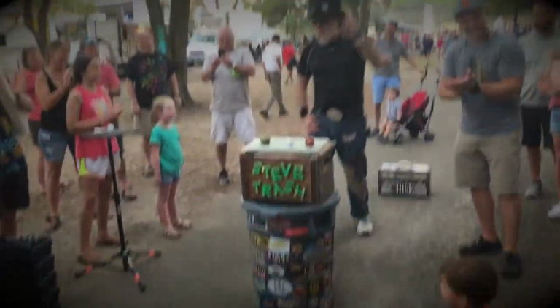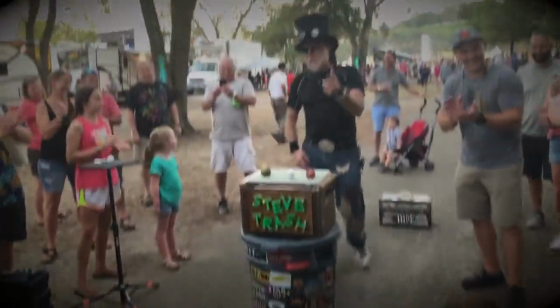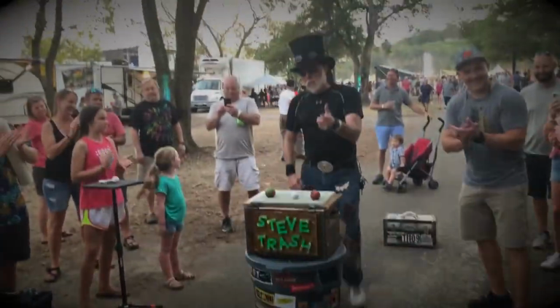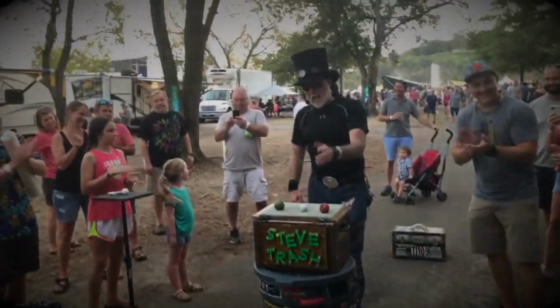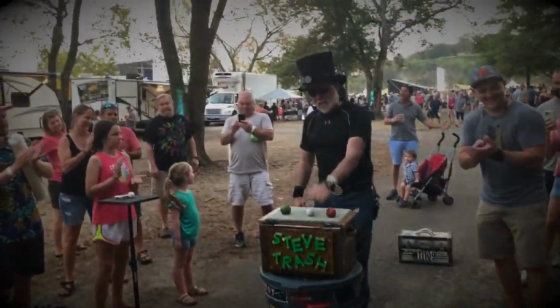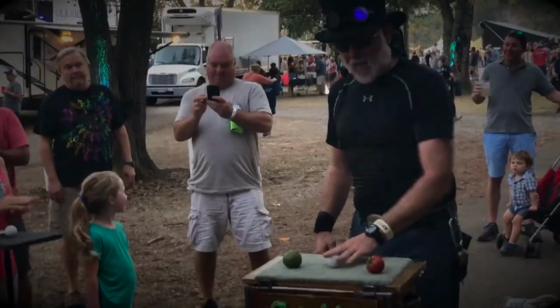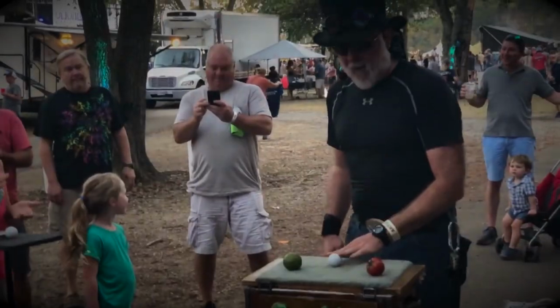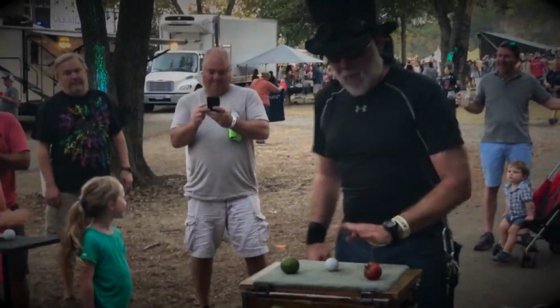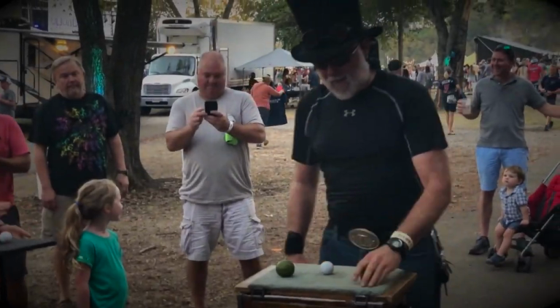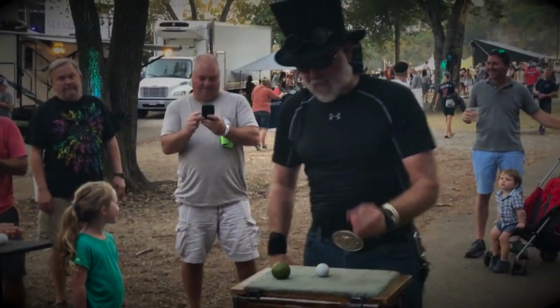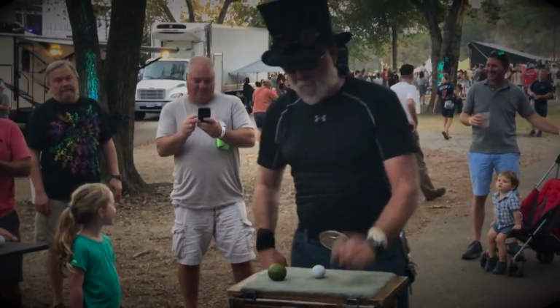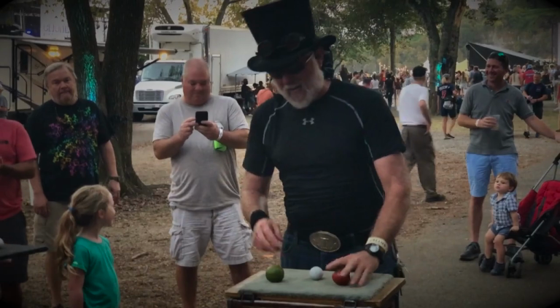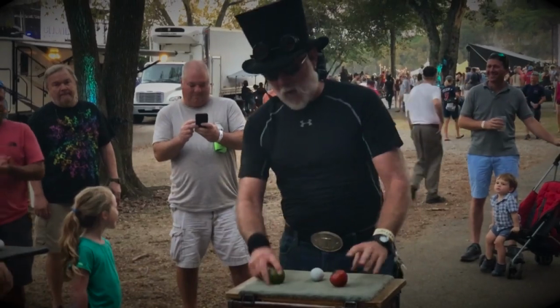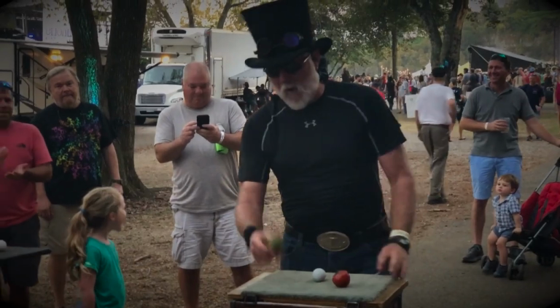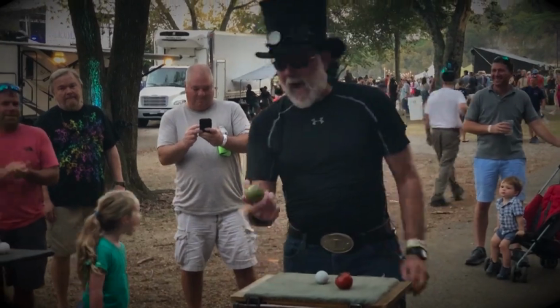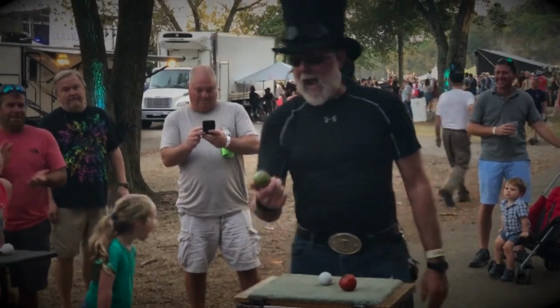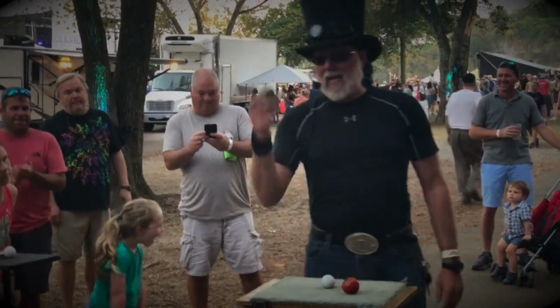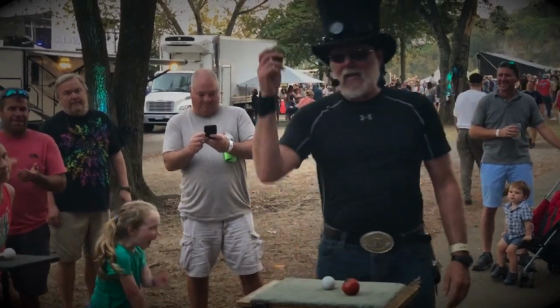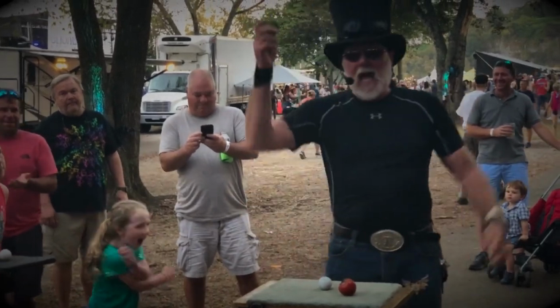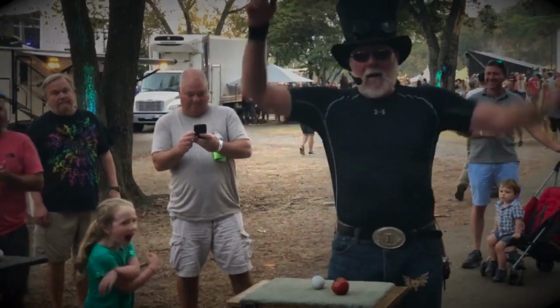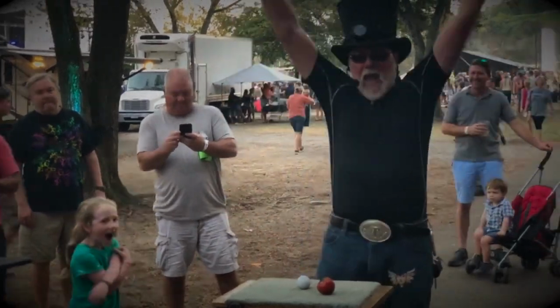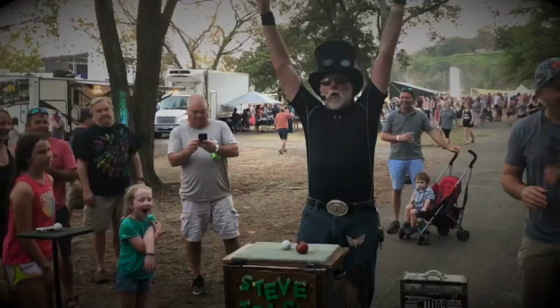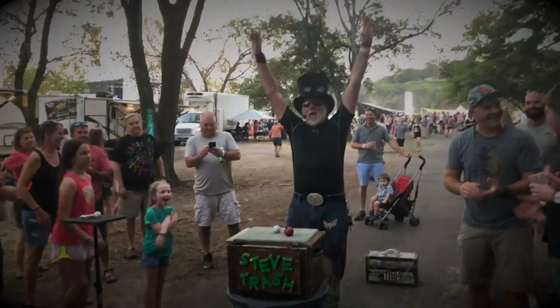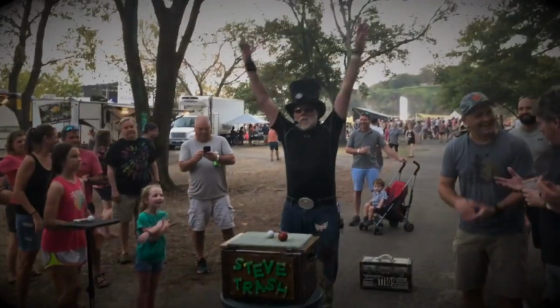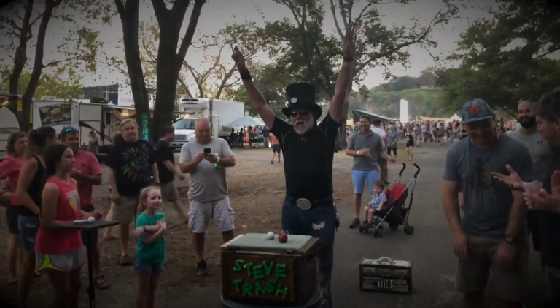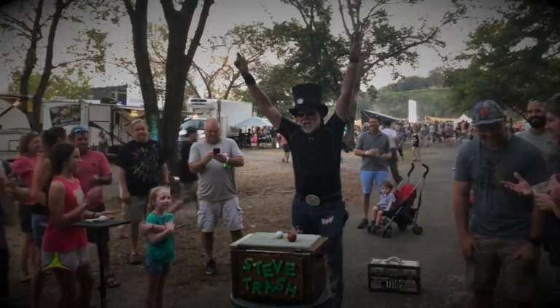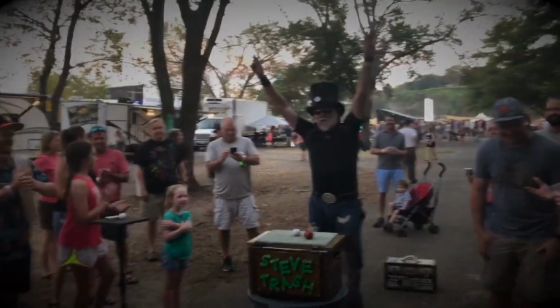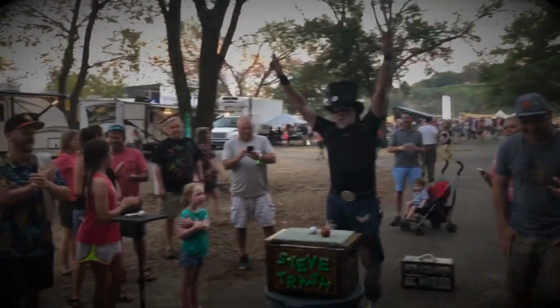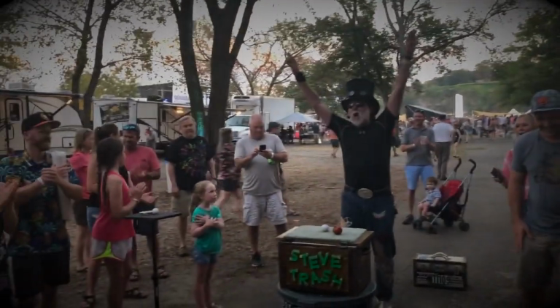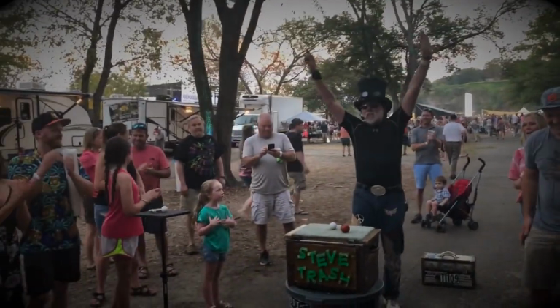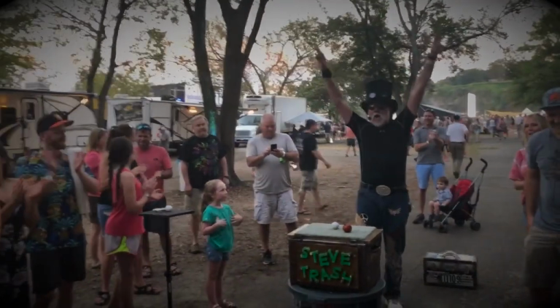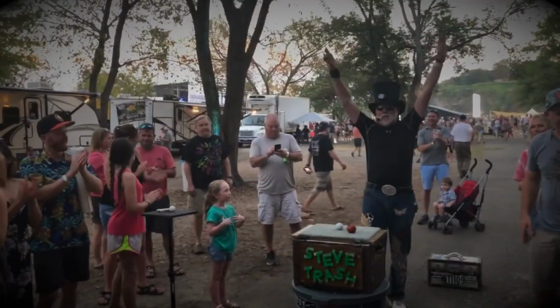That's right, it's a golf ball, a tomato, and a lime. Thank you, everybody. Enjoy the show!